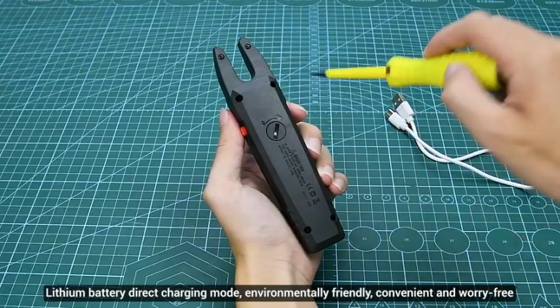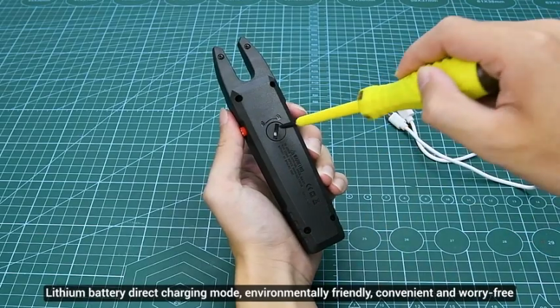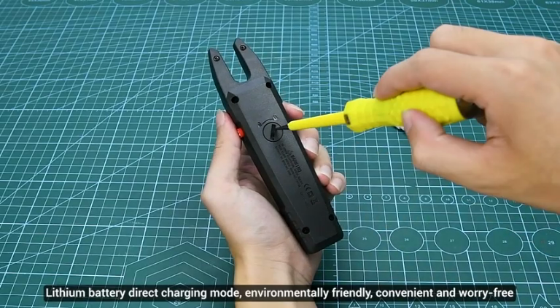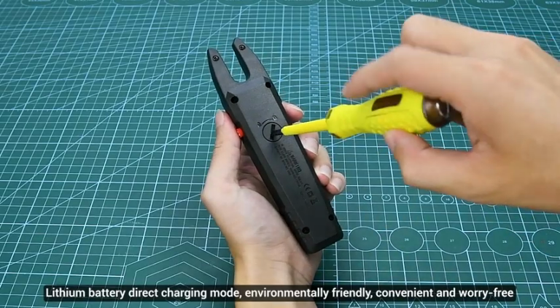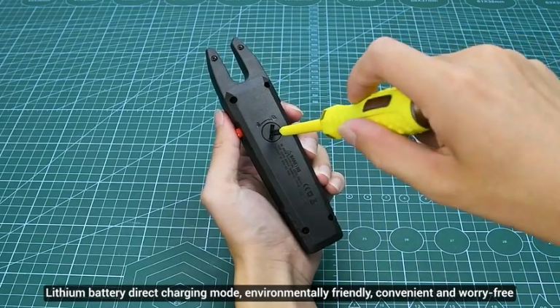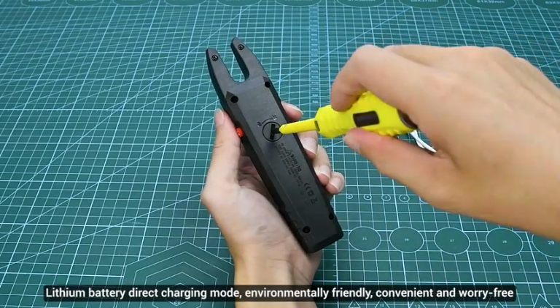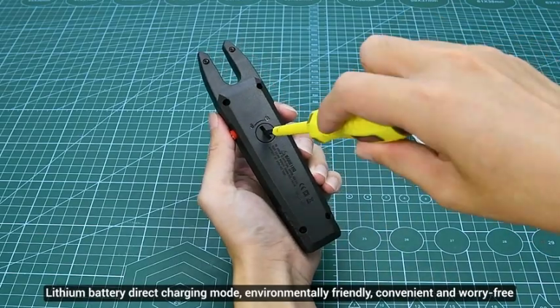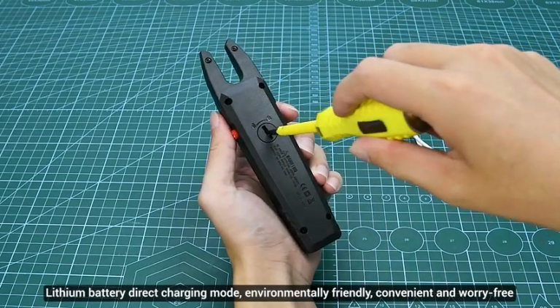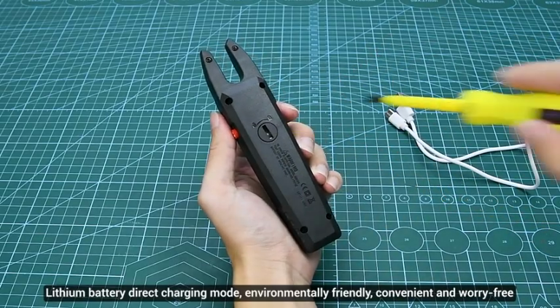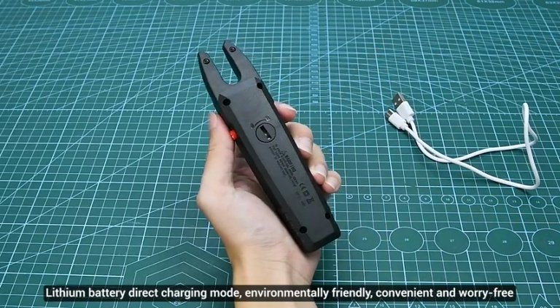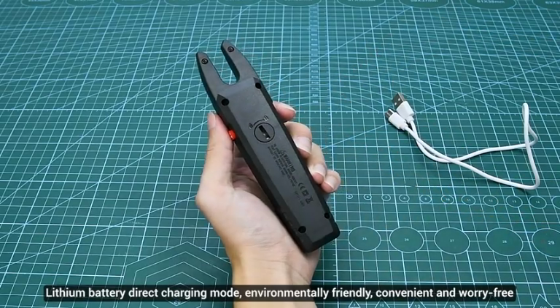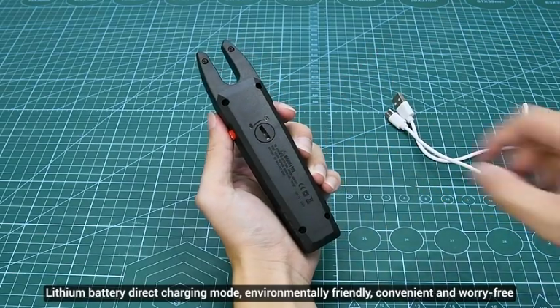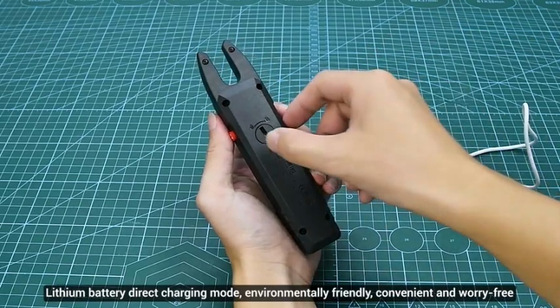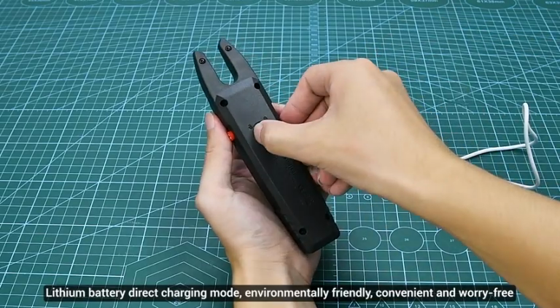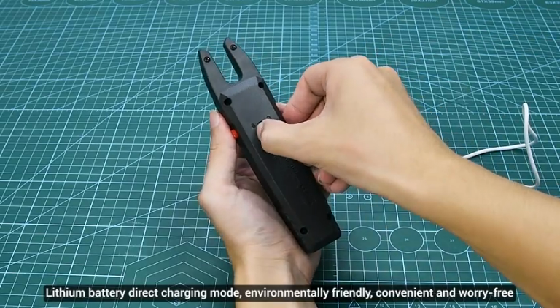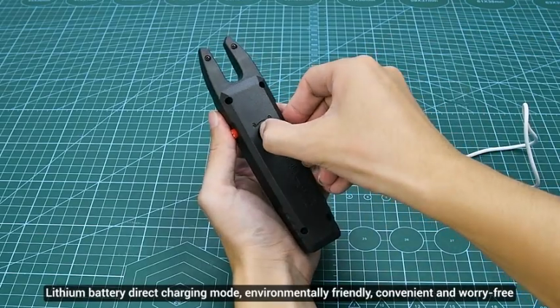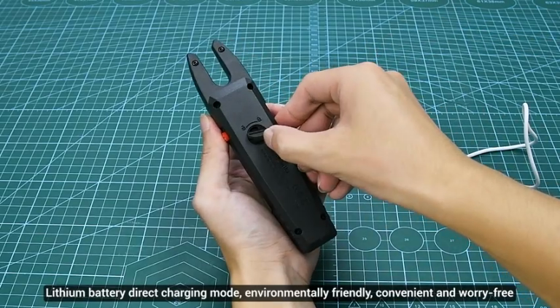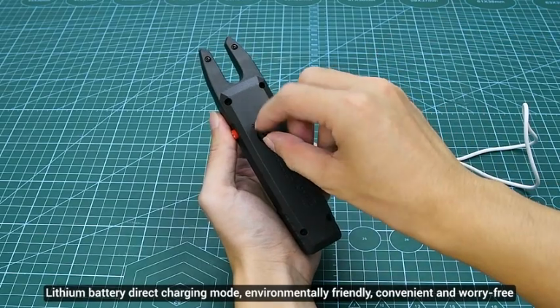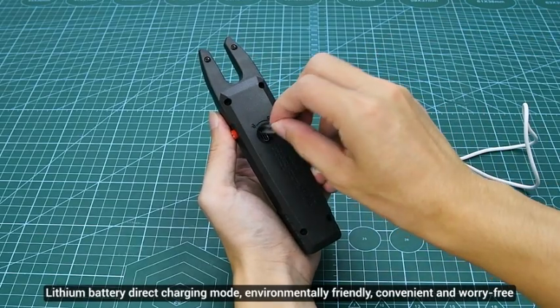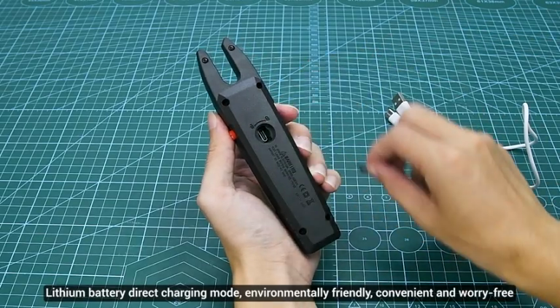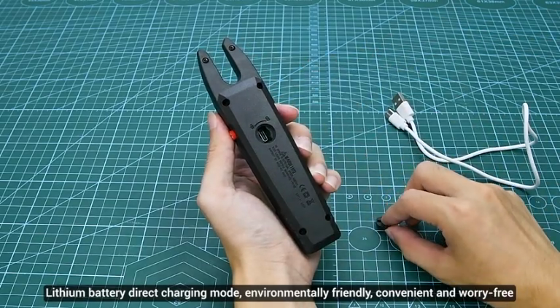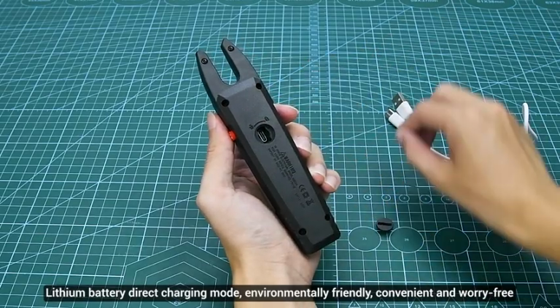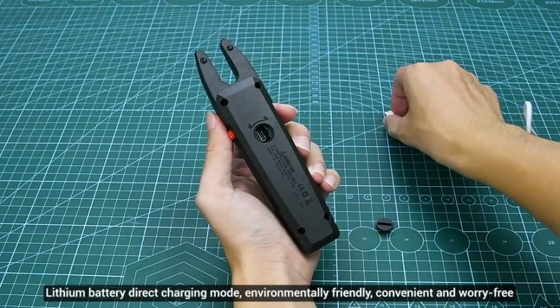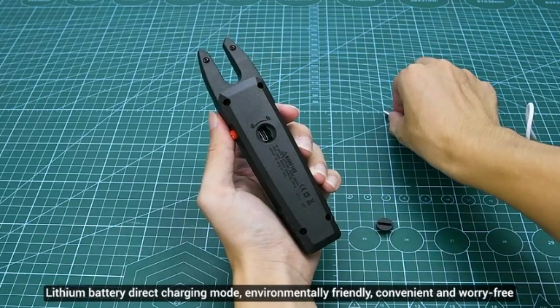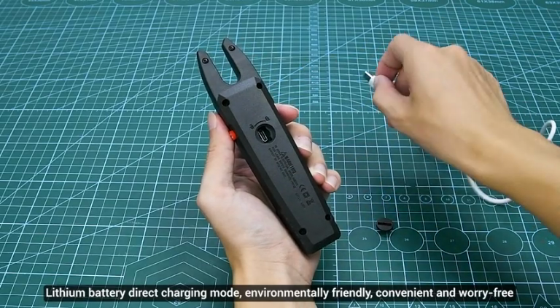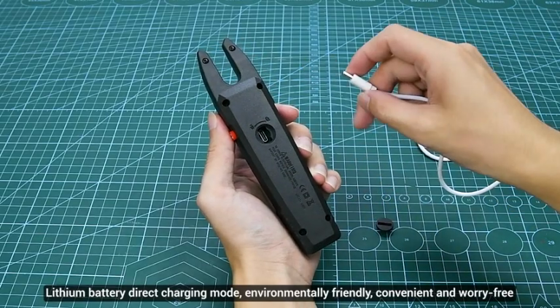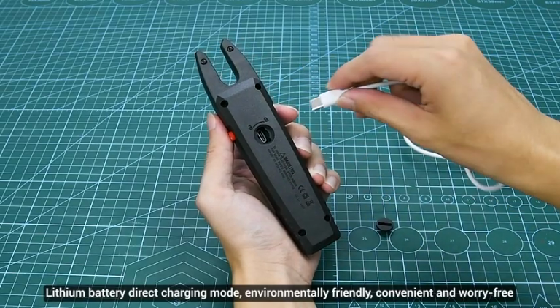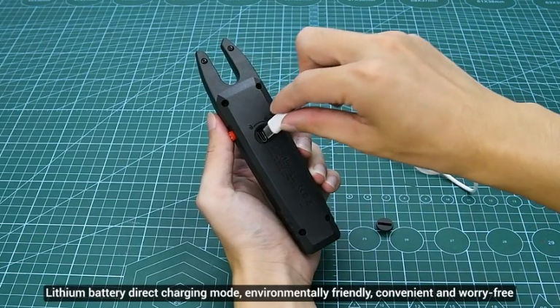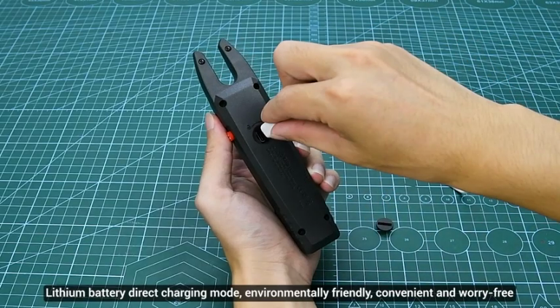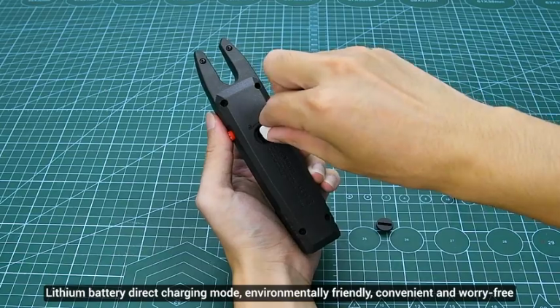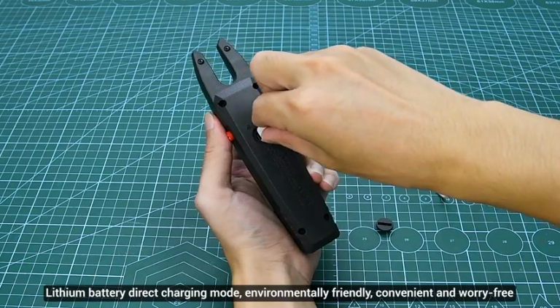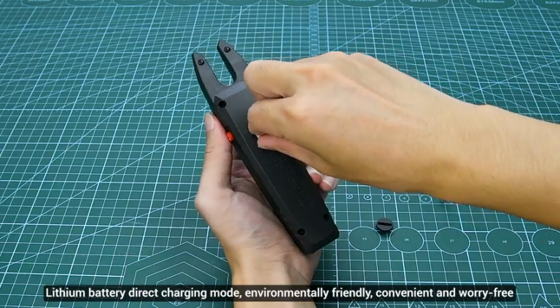Lithium battery direct charging mode: environmentally friendly, convenient, and worry-free.